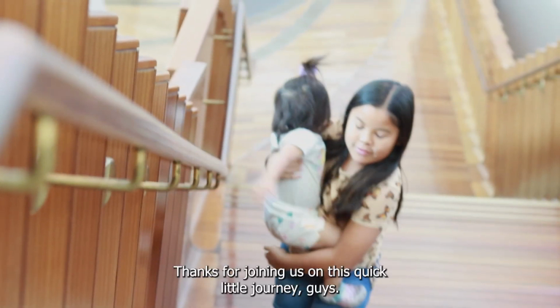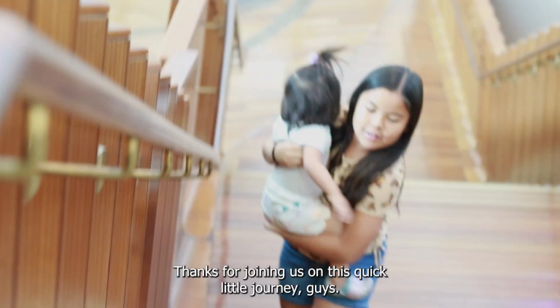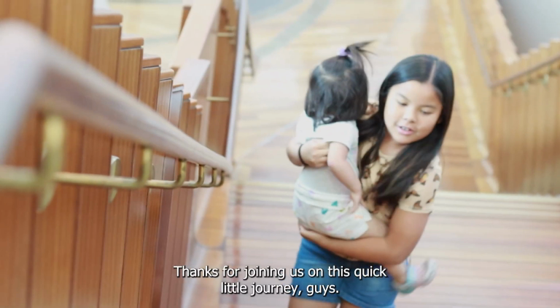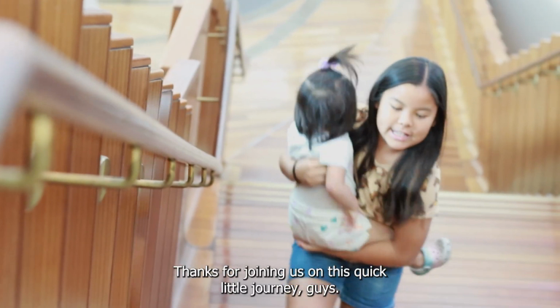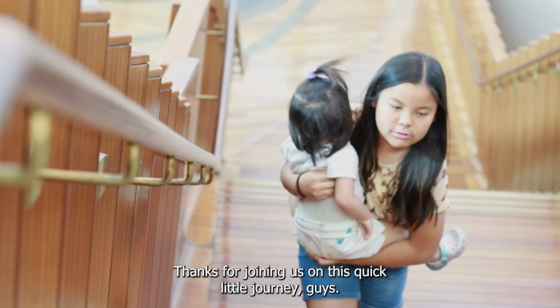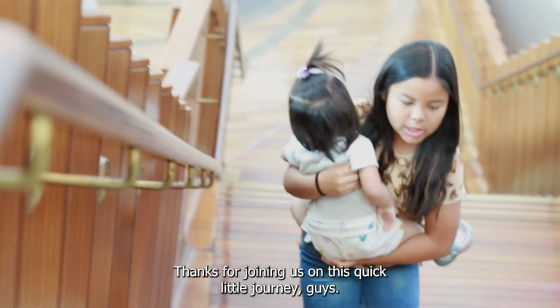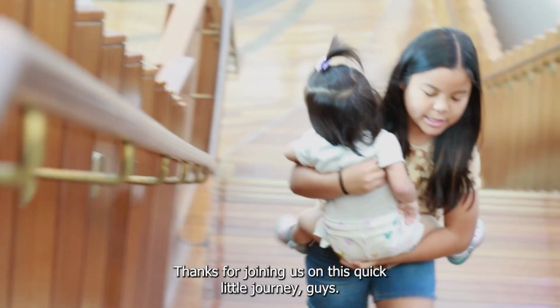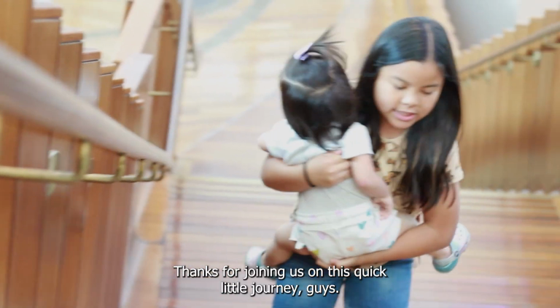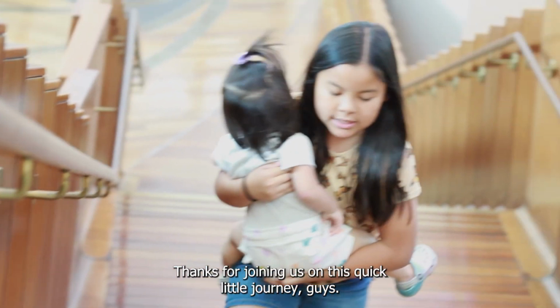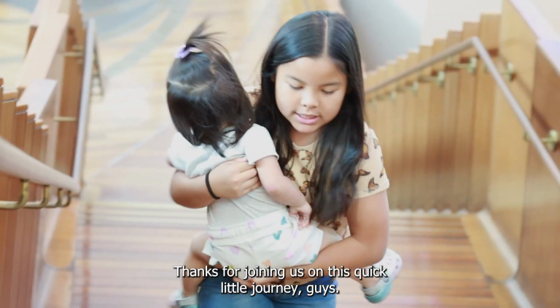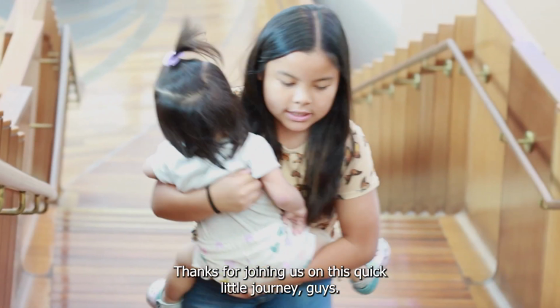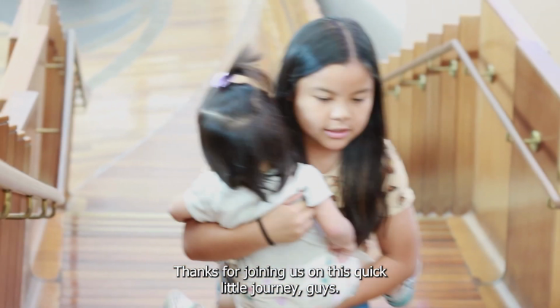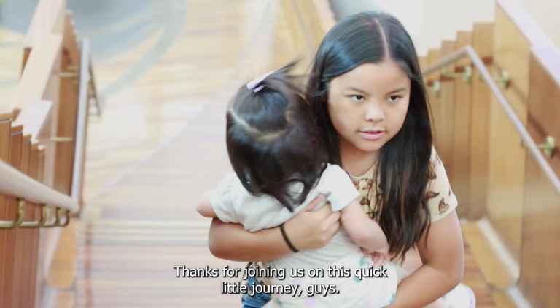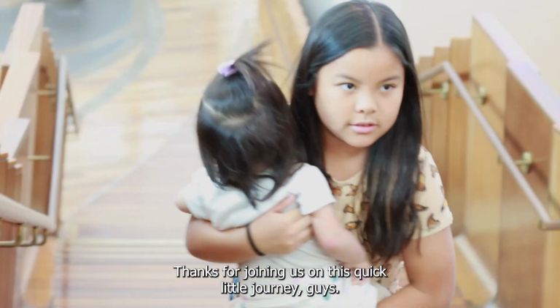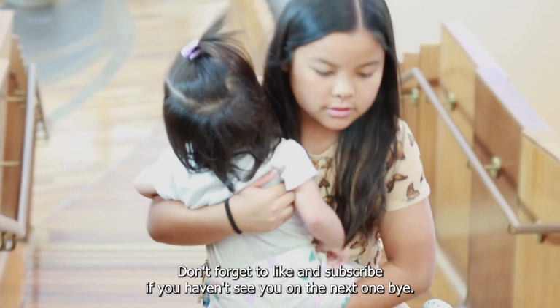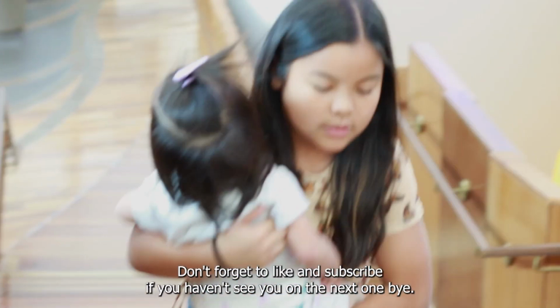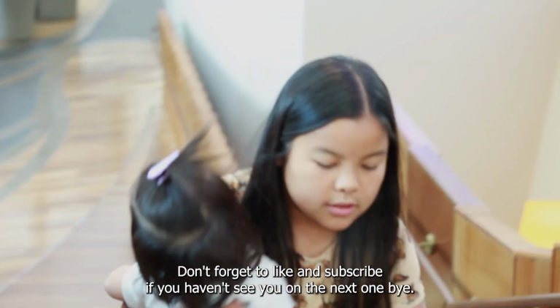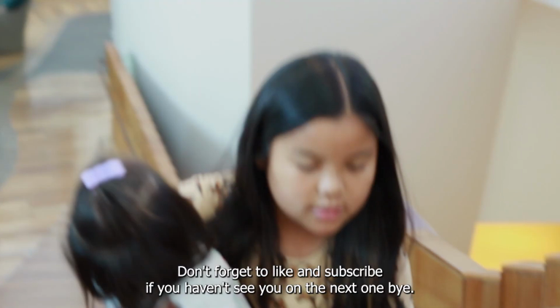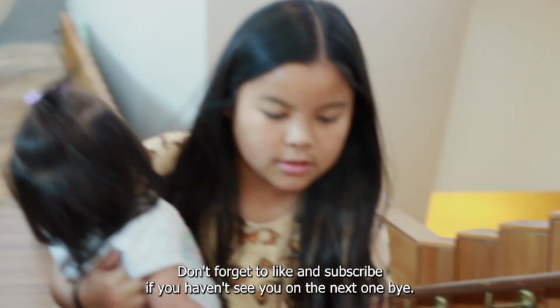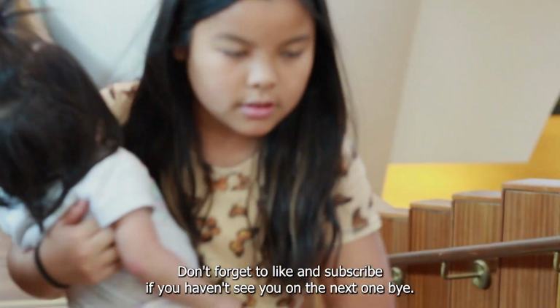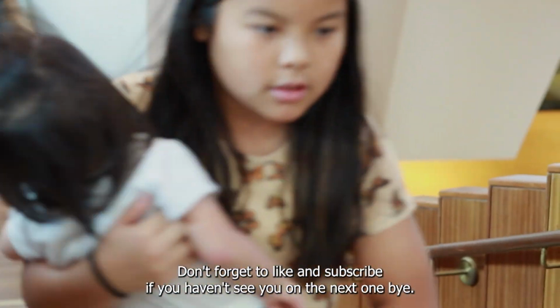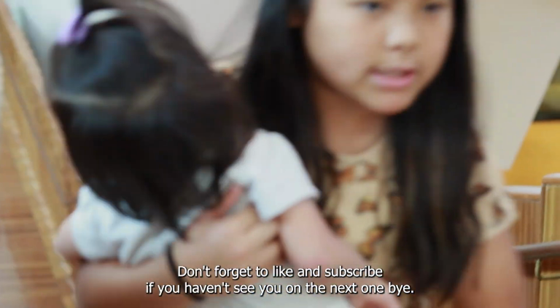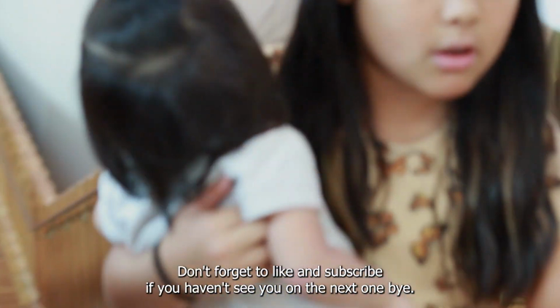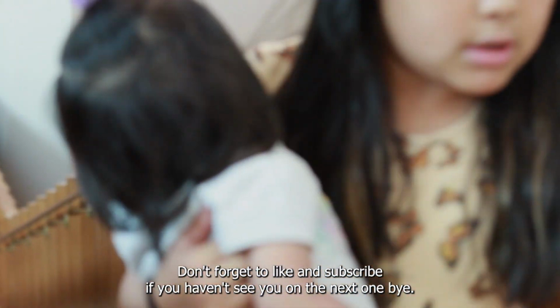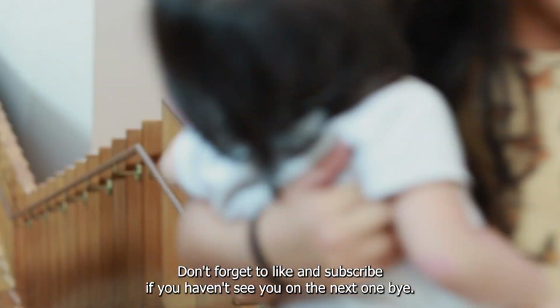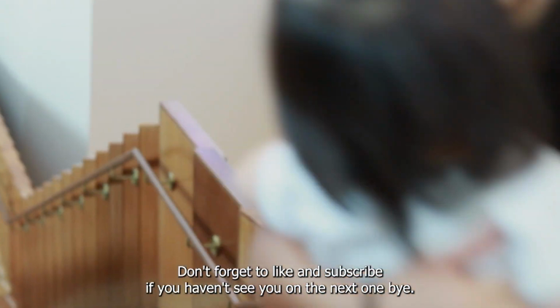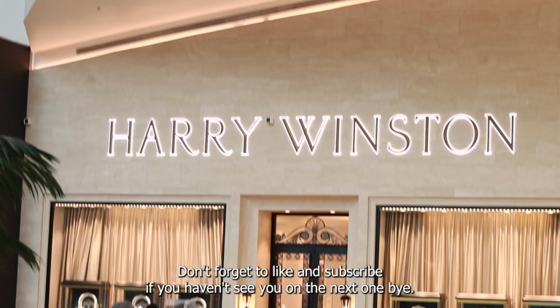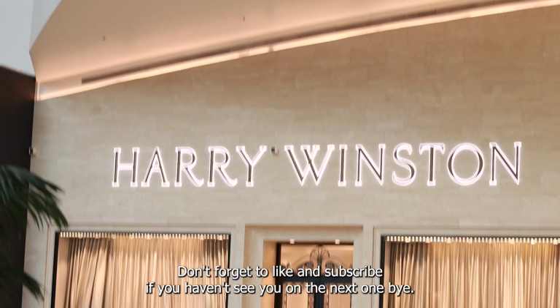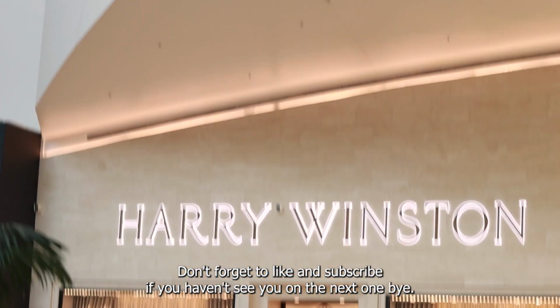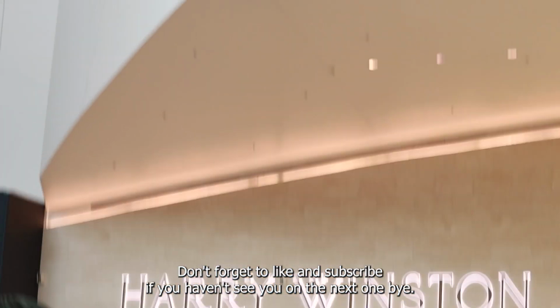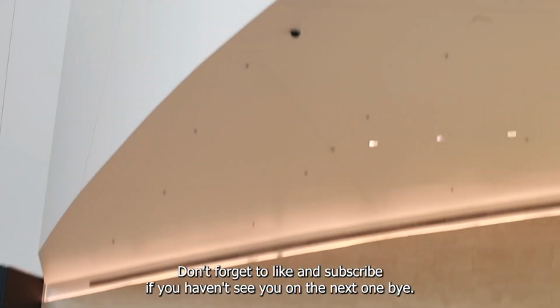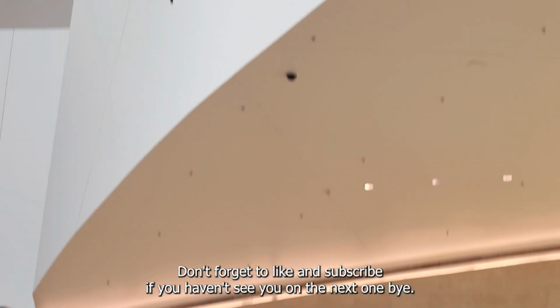Thanks for joining us on this quick little journey, guys. Don't forget to like and subscribe if you haven't. See you on the next one, bye!